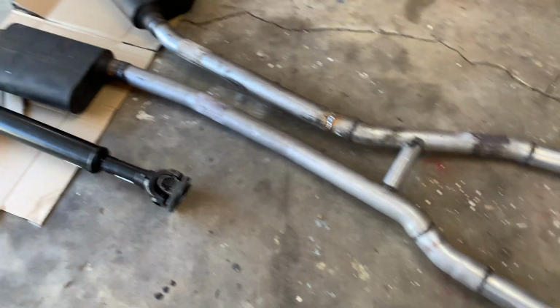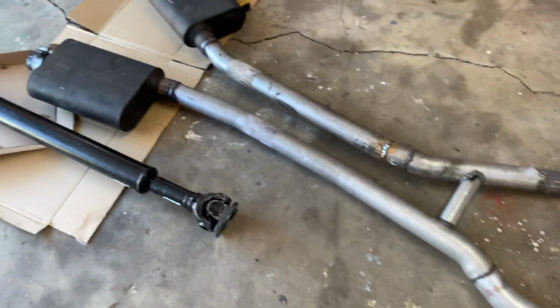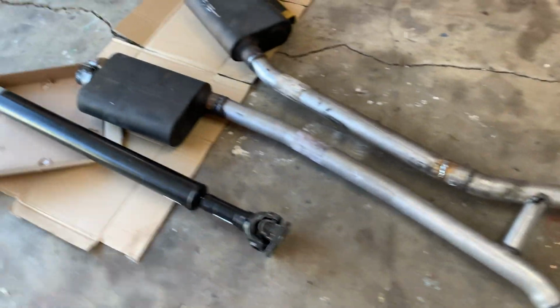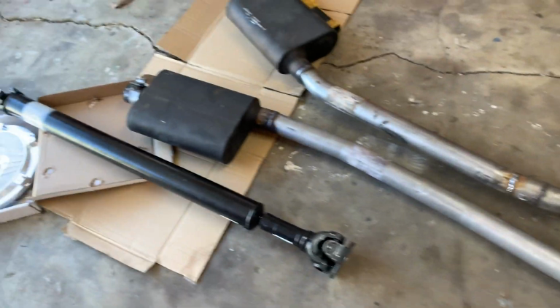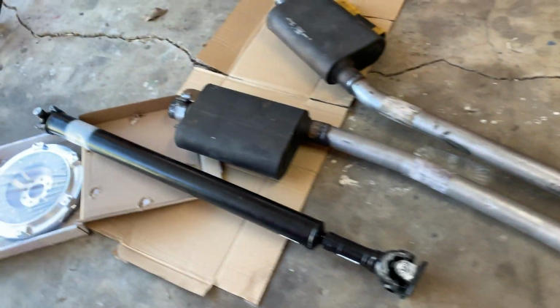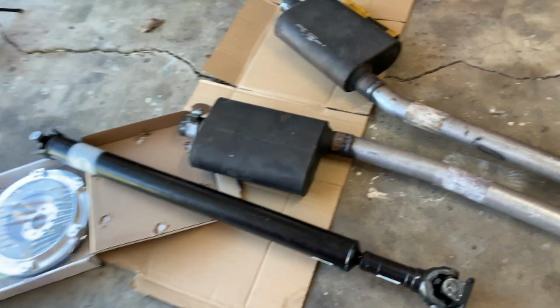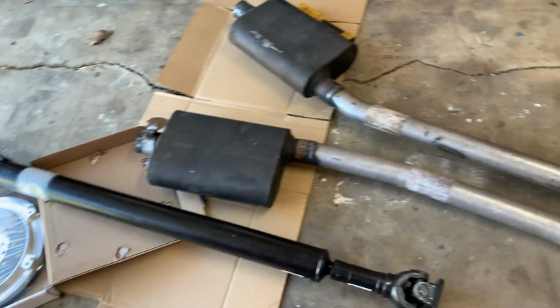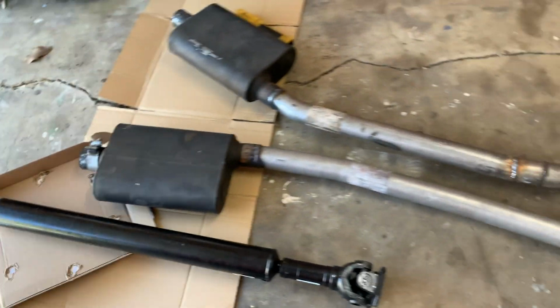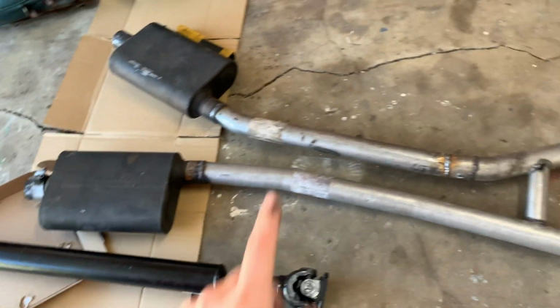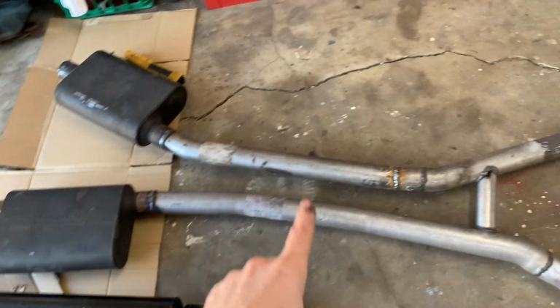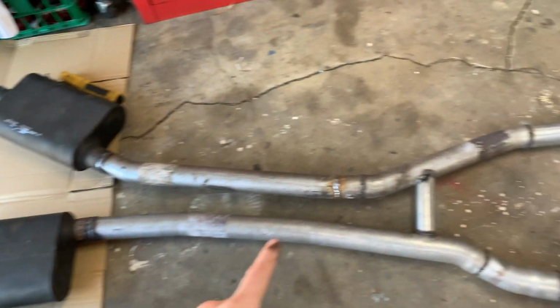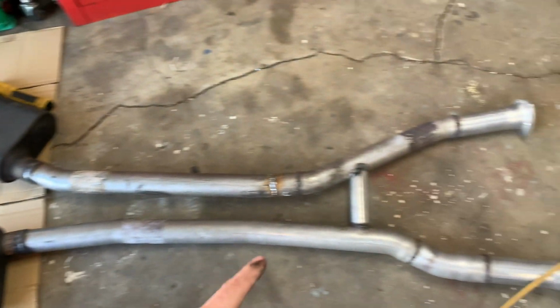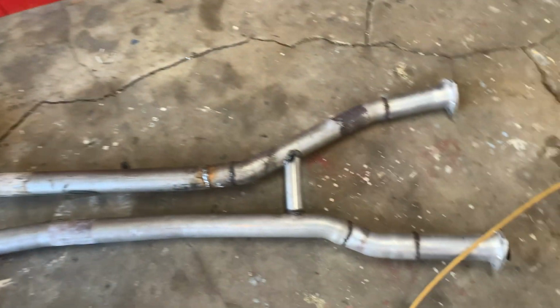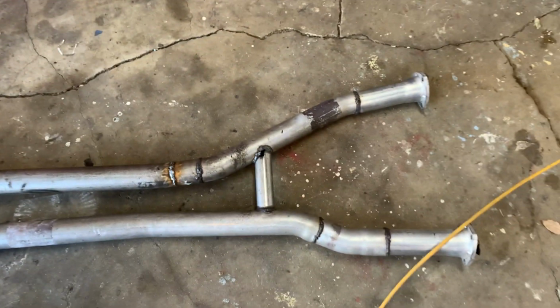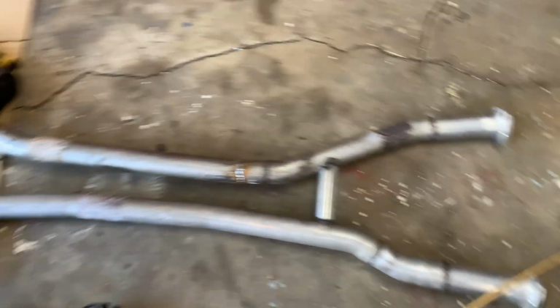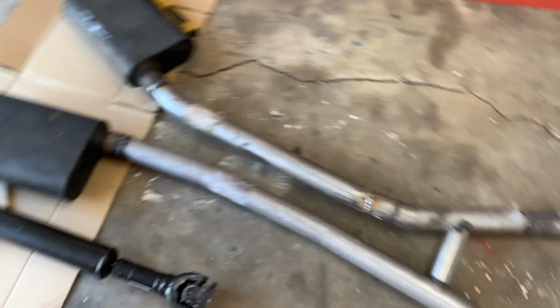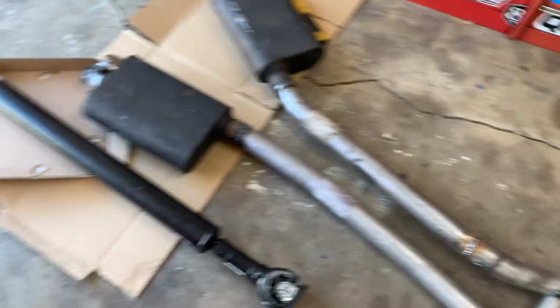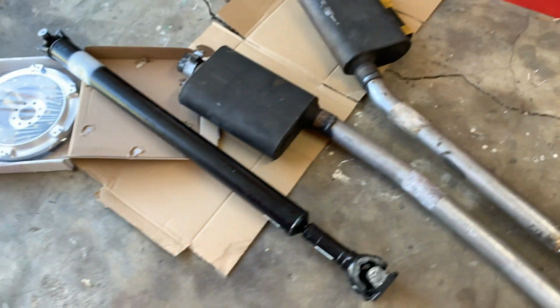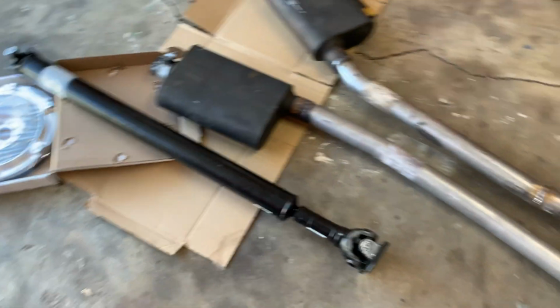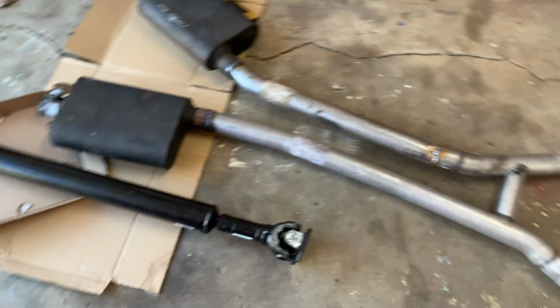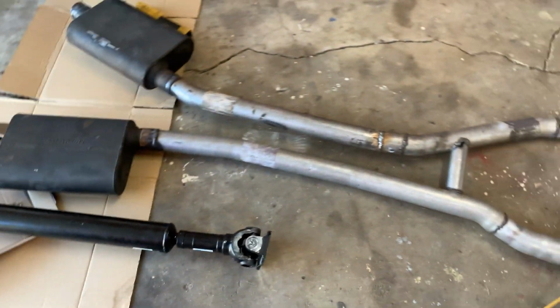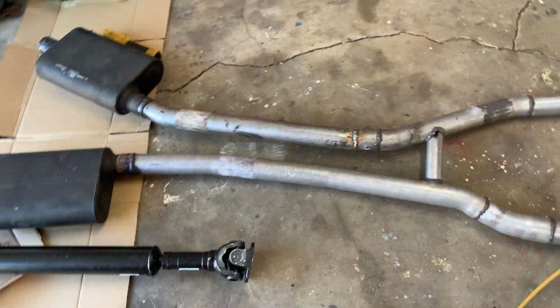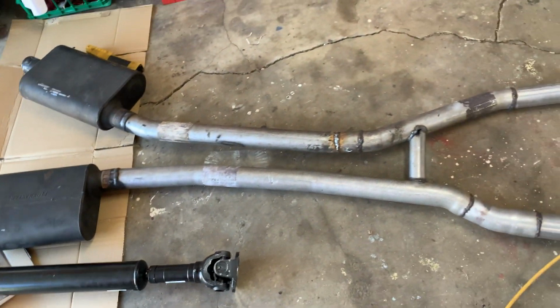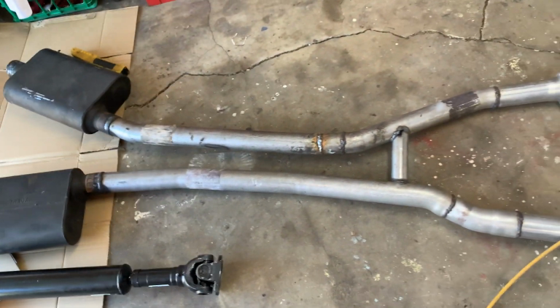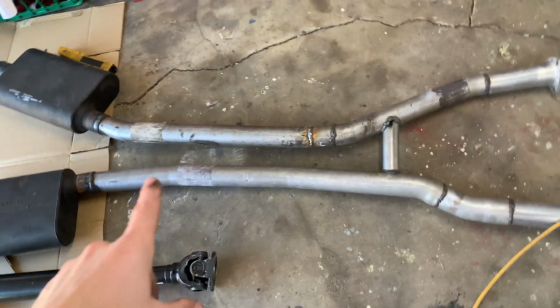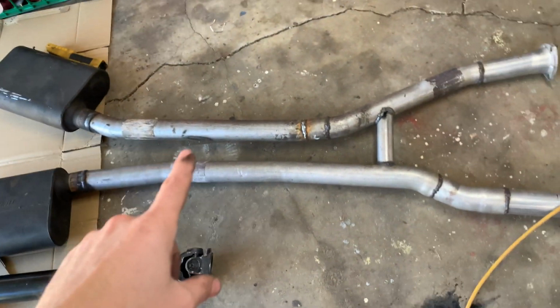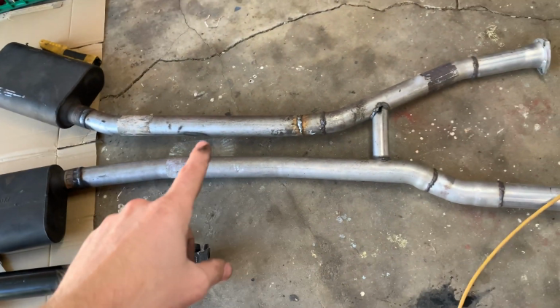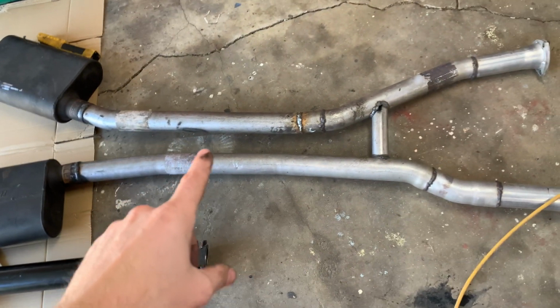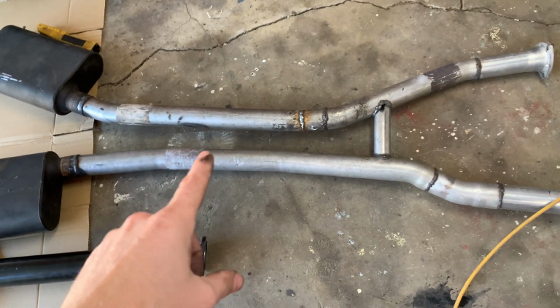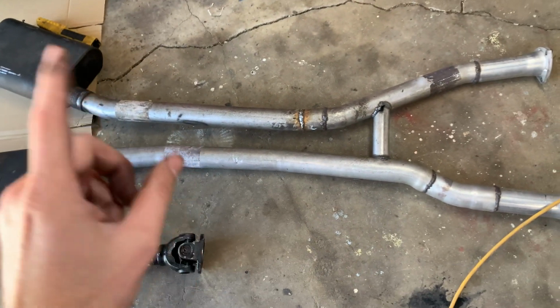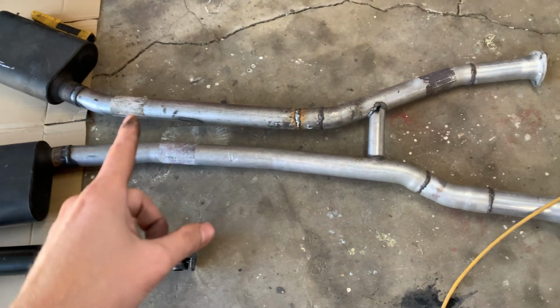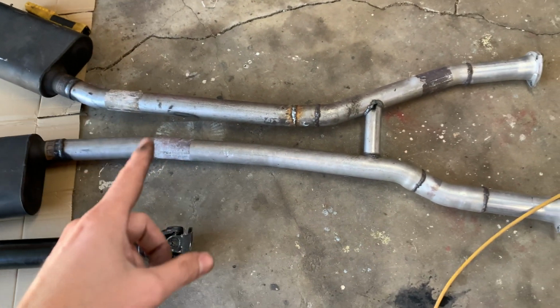I got the driveshaft taken out and the exhaust taken out as well. It's actually a good opportunity because I needed to do some adjusting with my exhaust too.